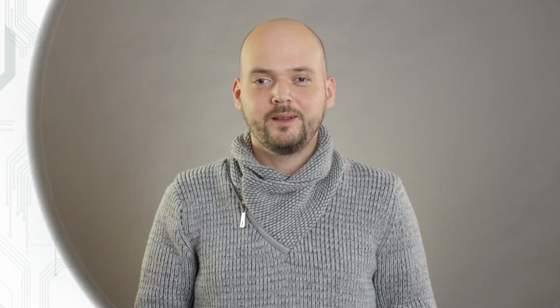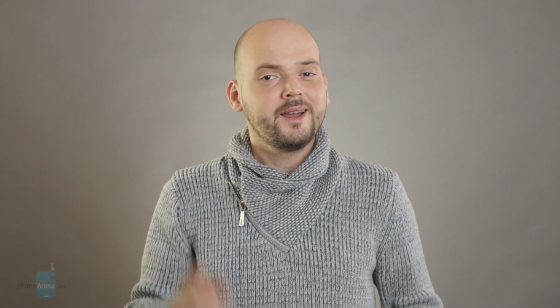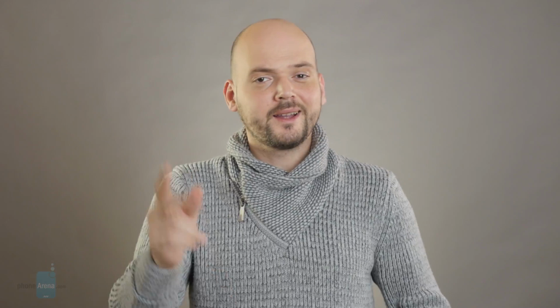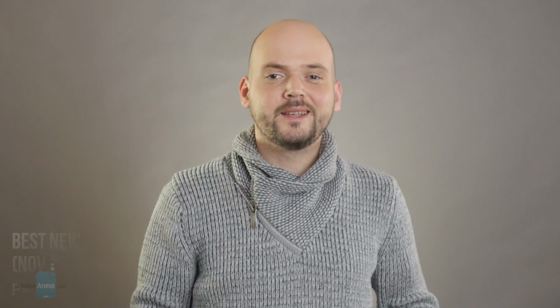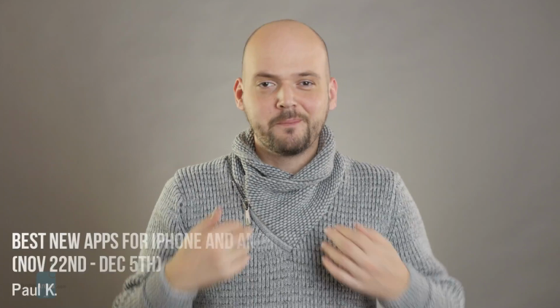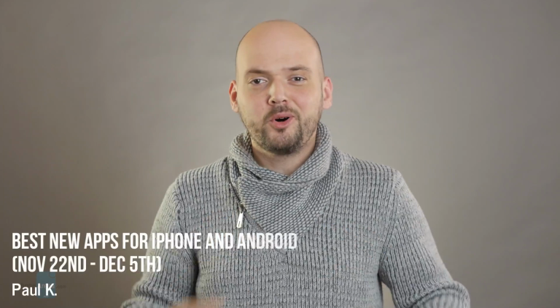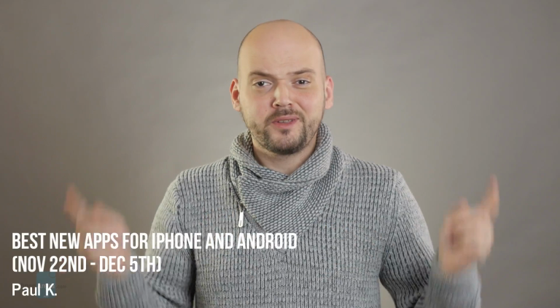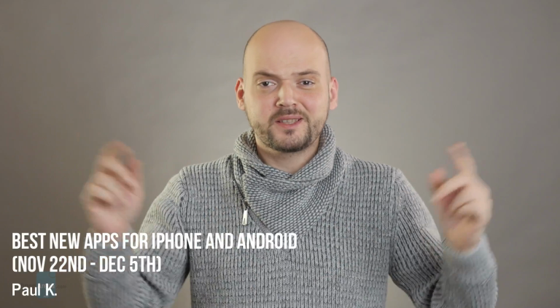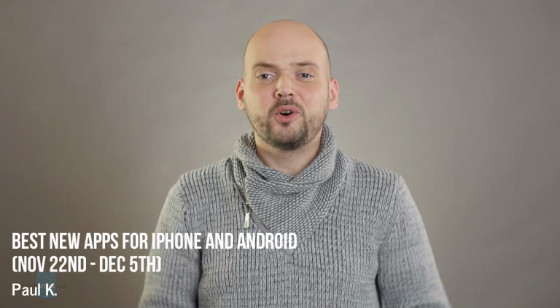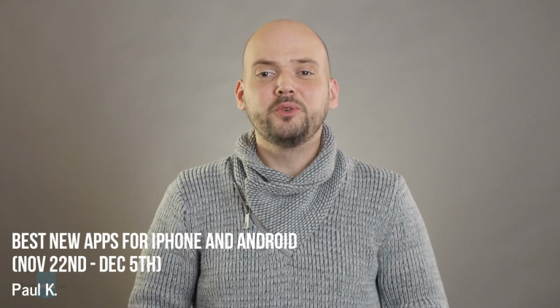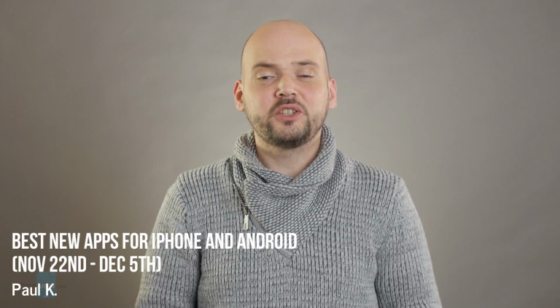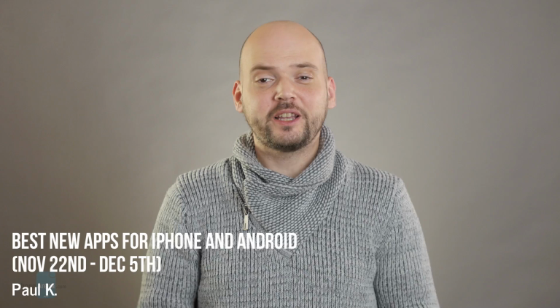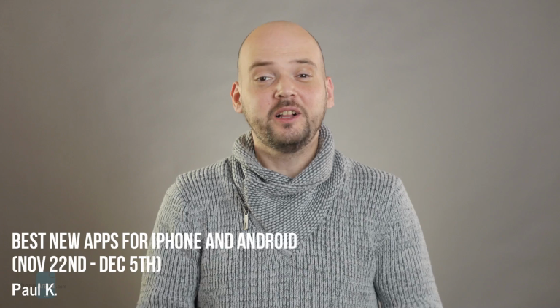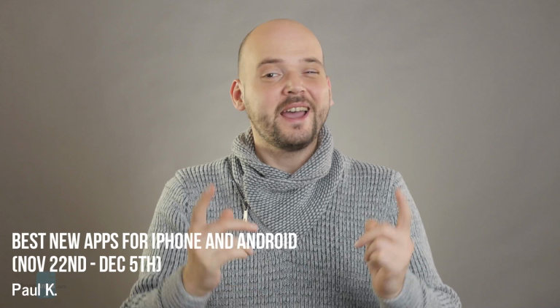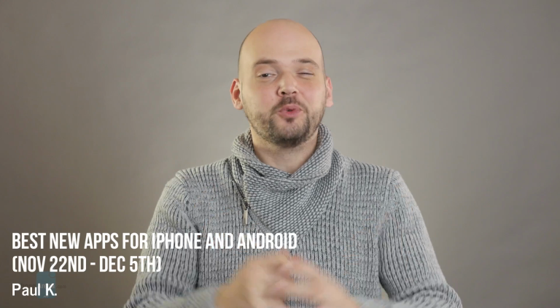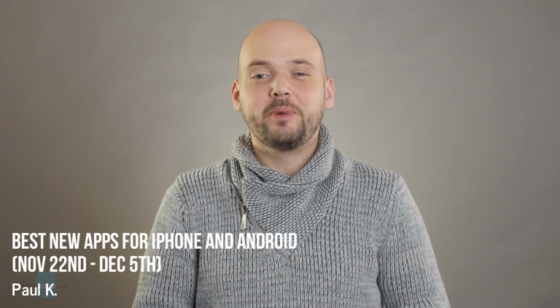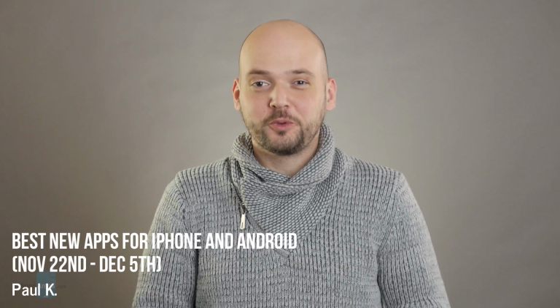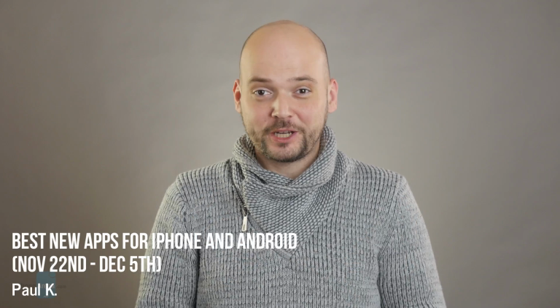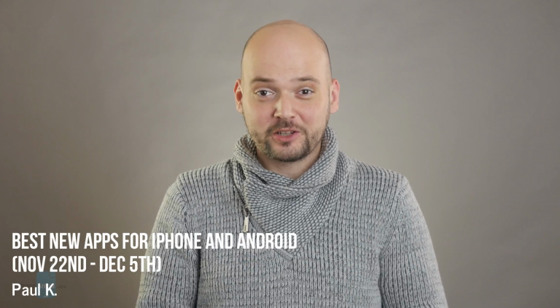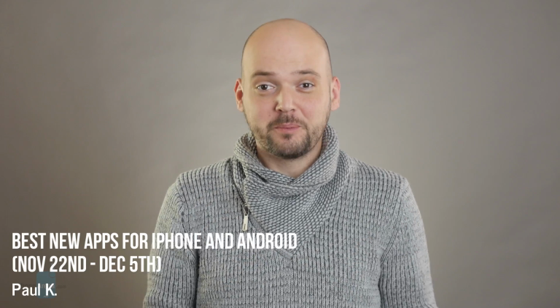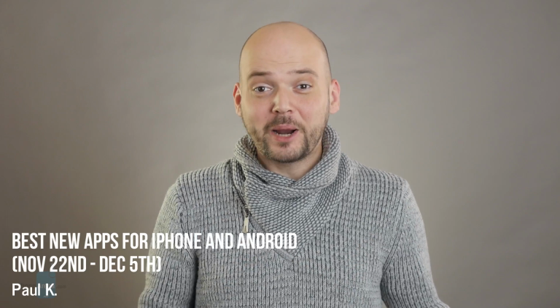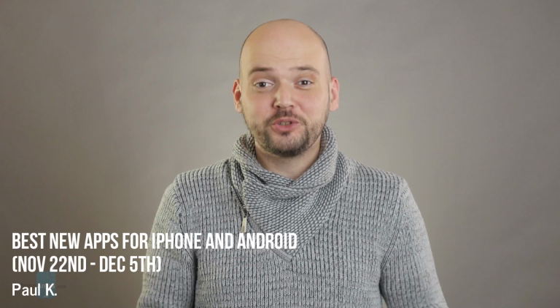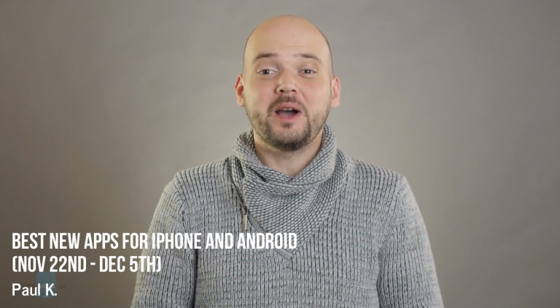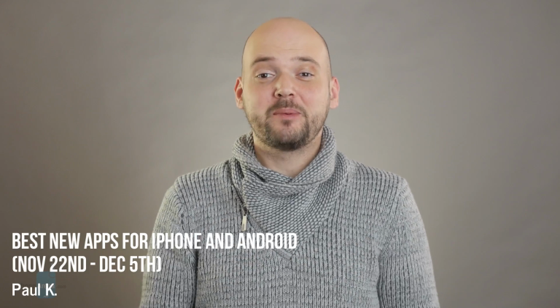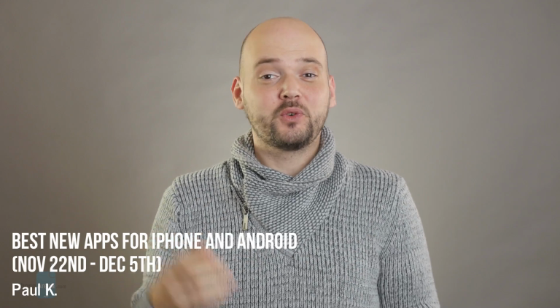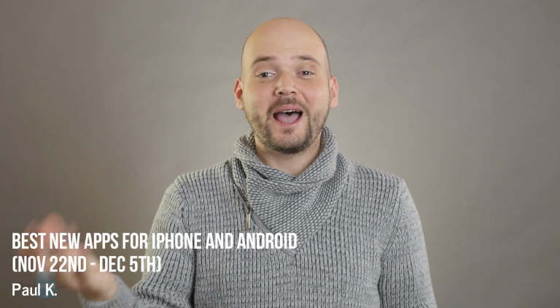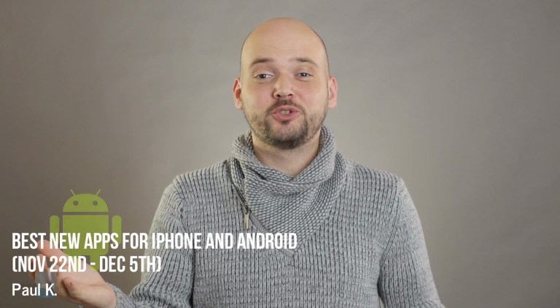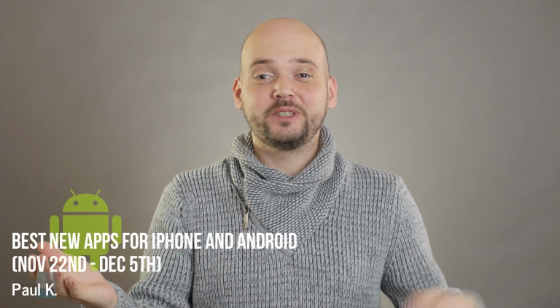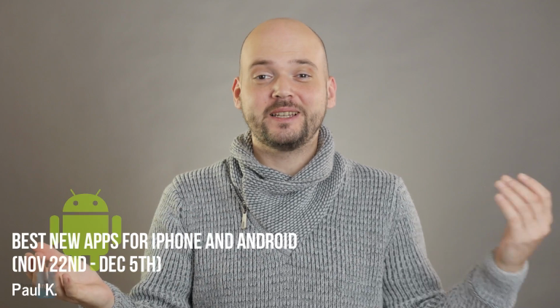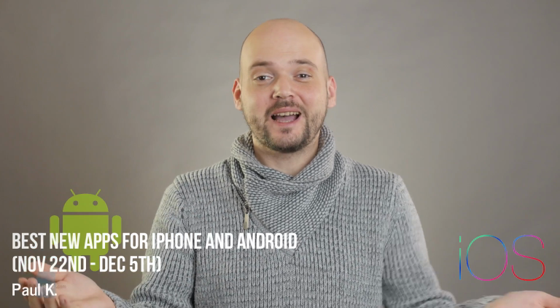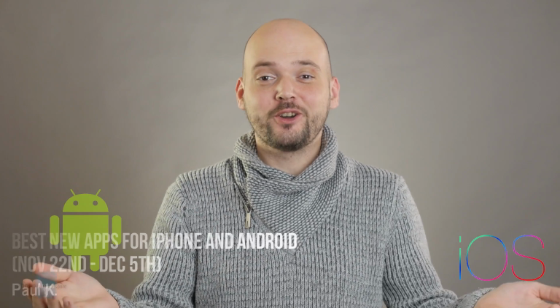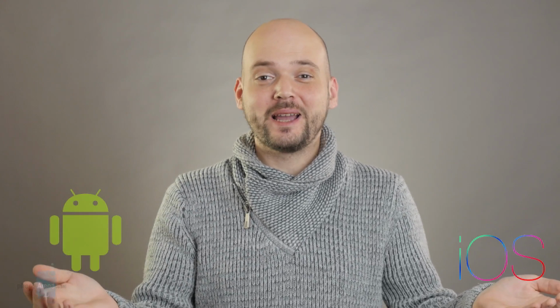Hey guys, I'm Paul. This is the PhoneArena channel and we're about to check out some brand new apps for Android and iOS.